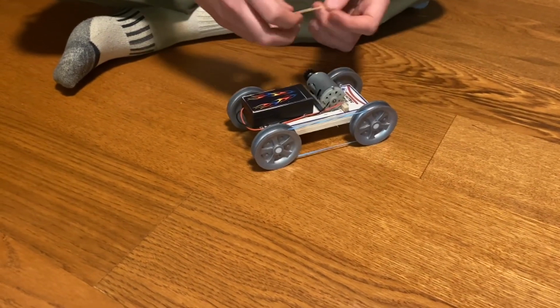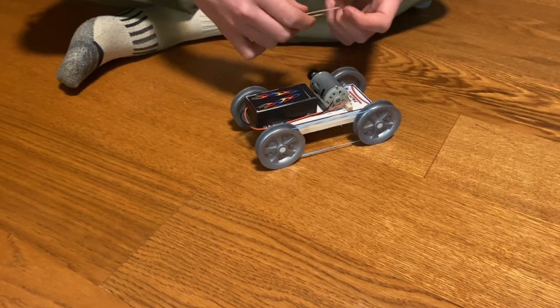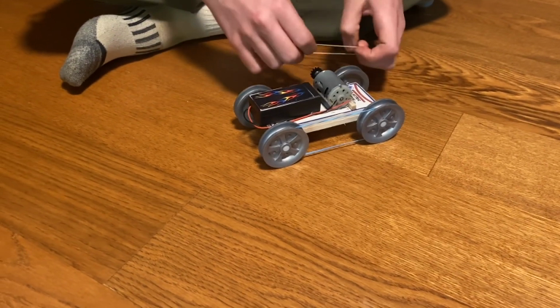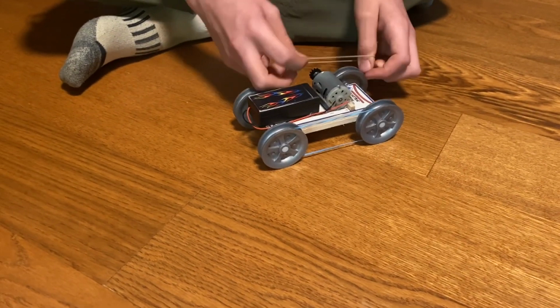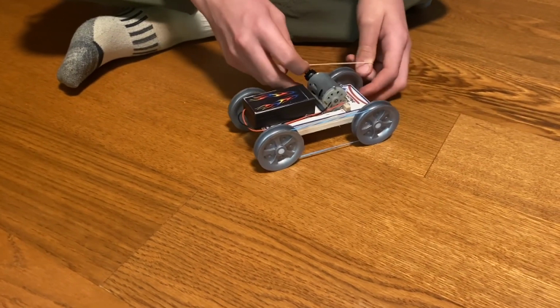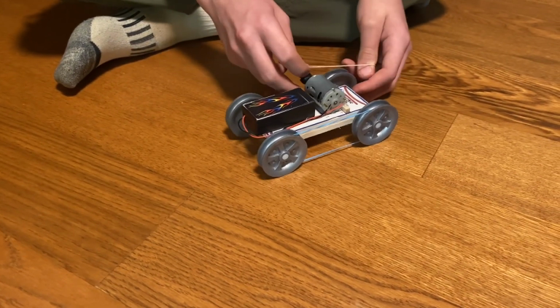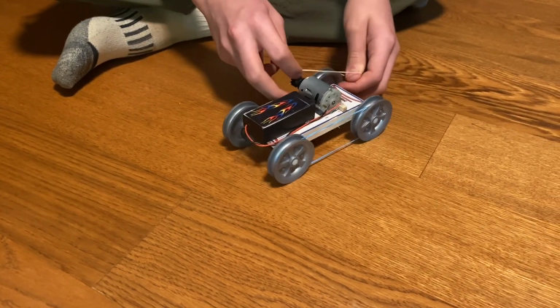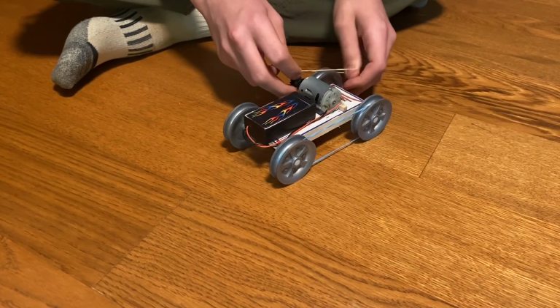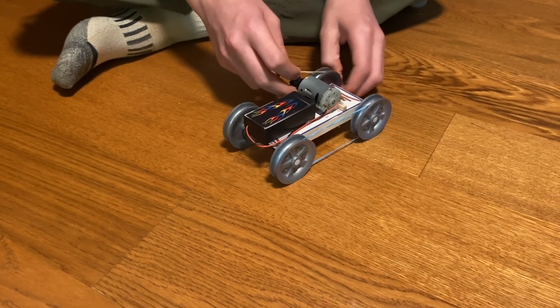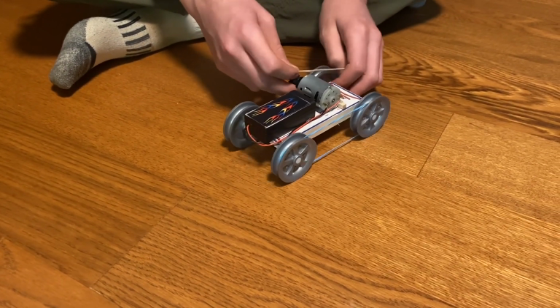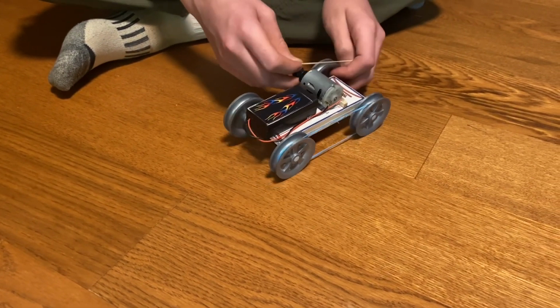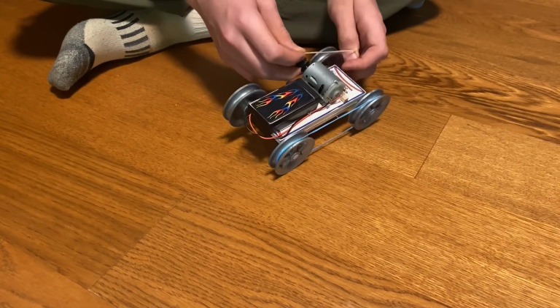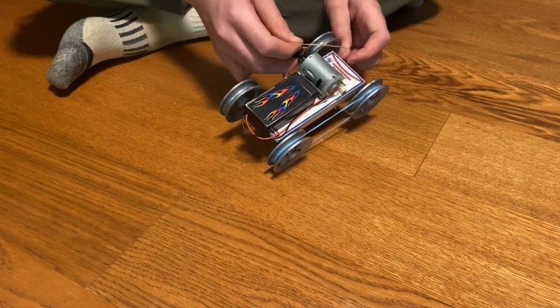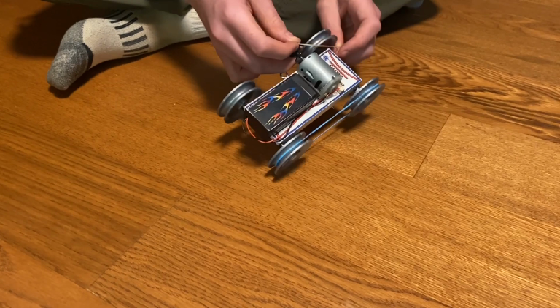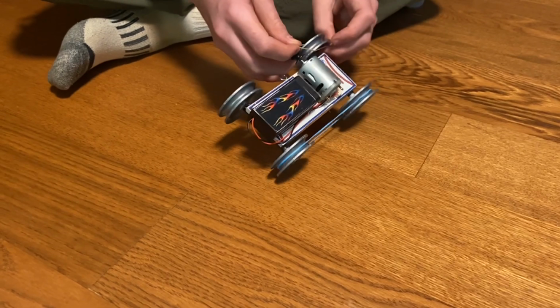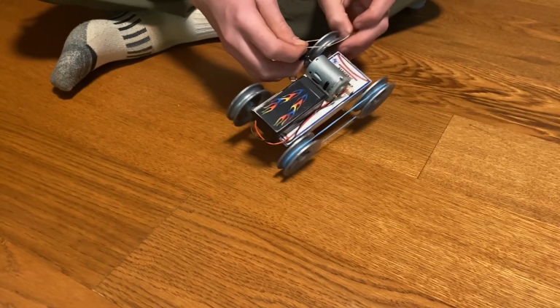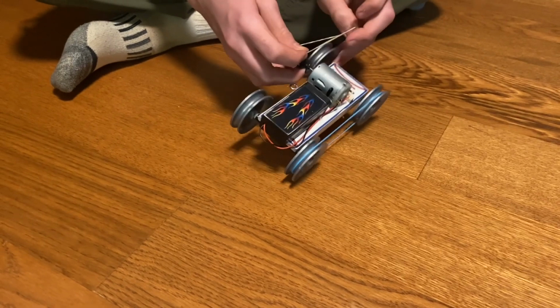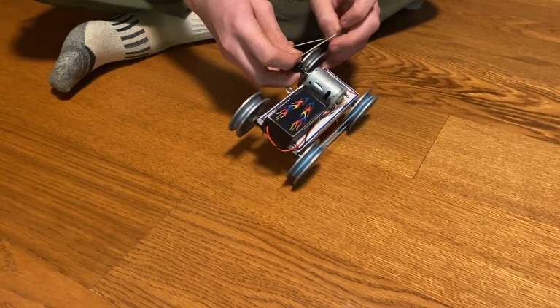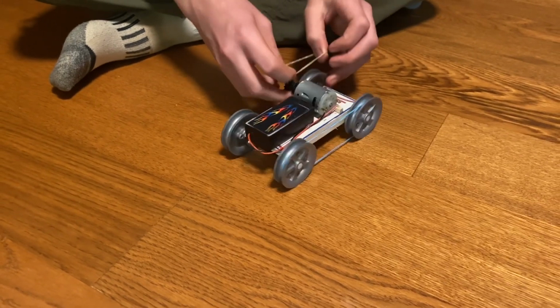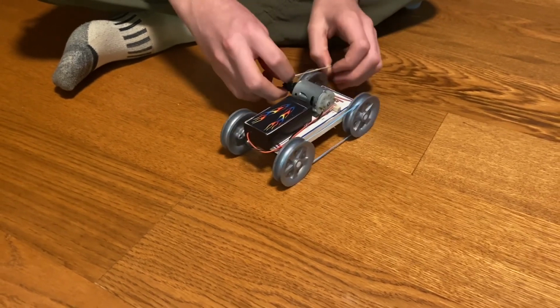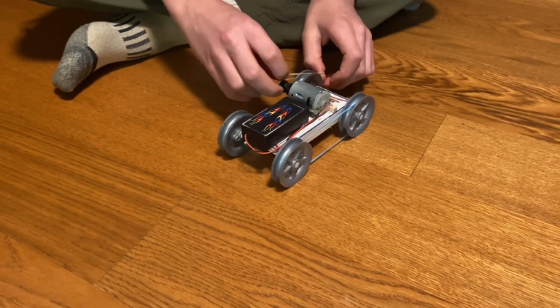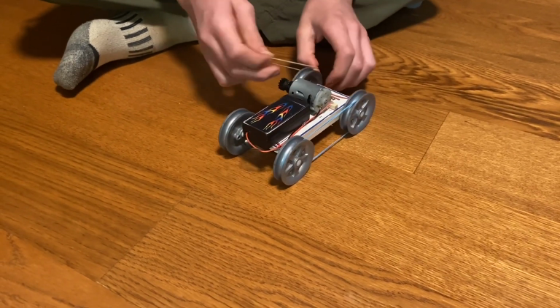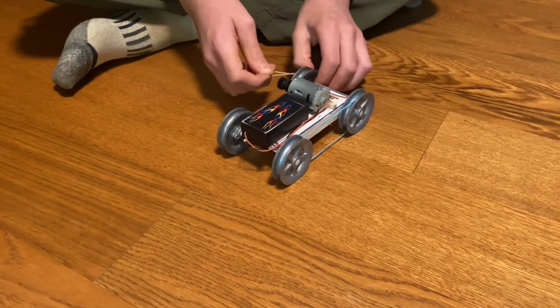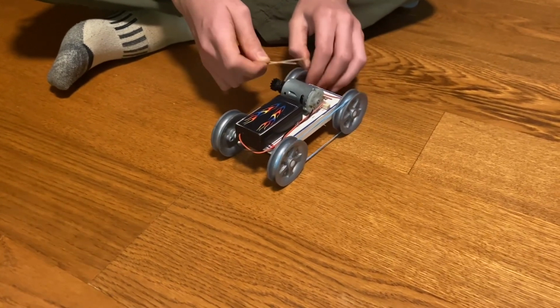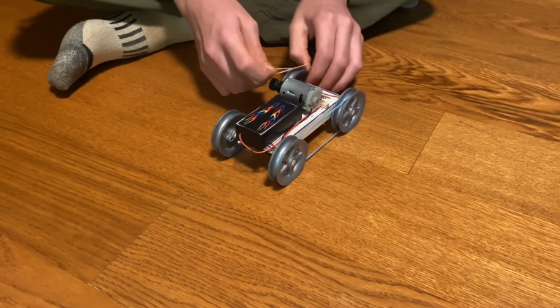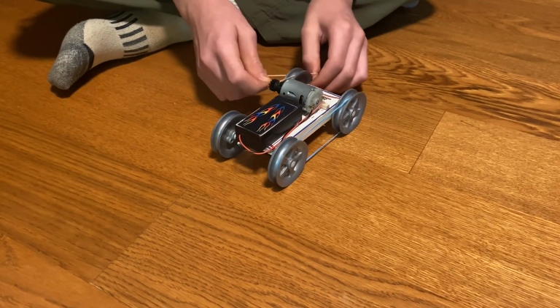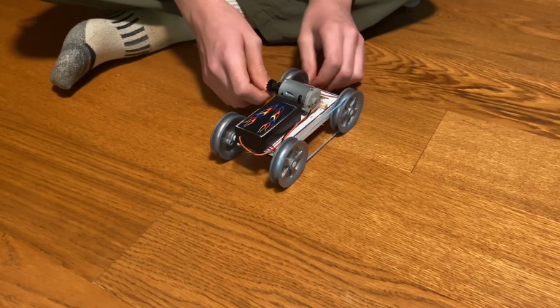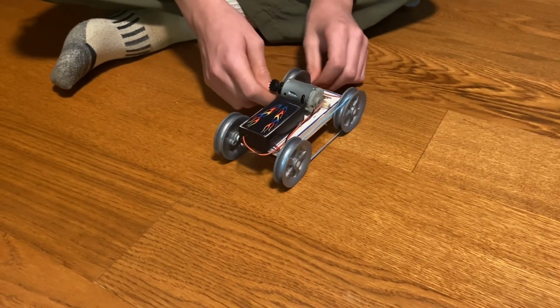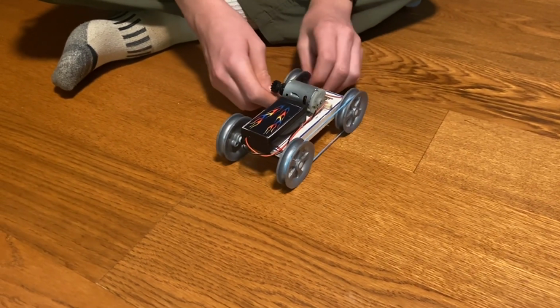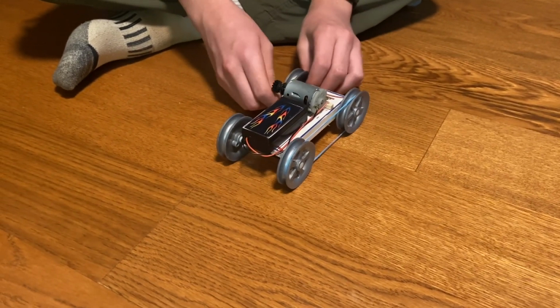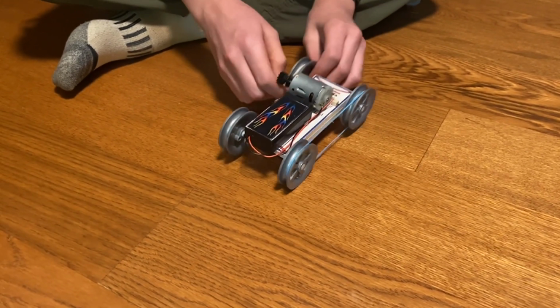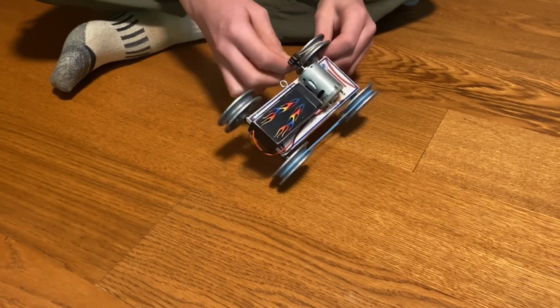During the building footage, he wonders whether the instructions want it in a low pulley or high pulley ratio.